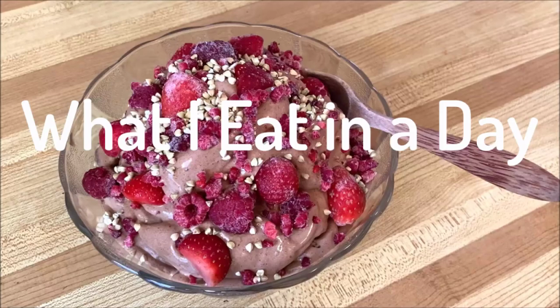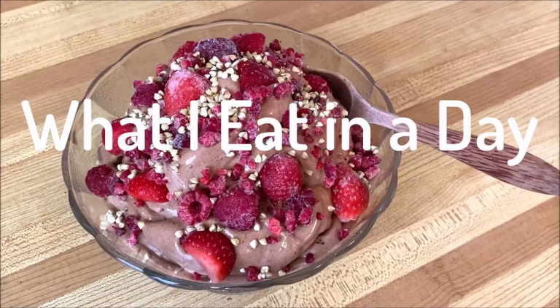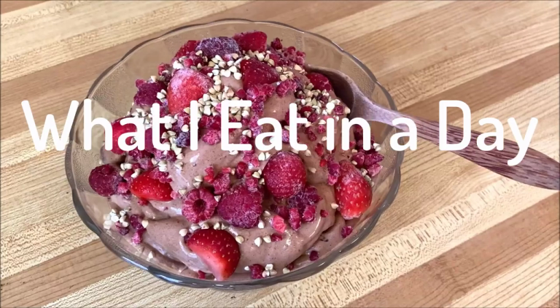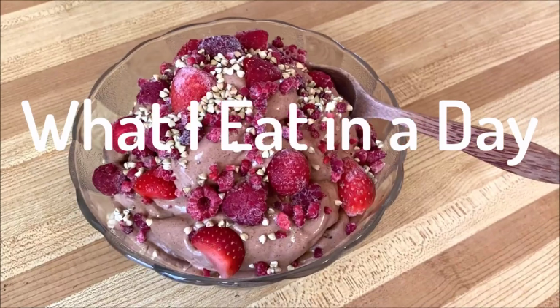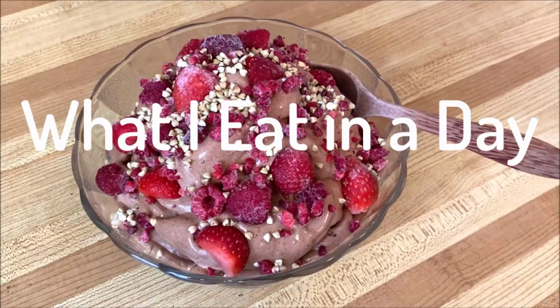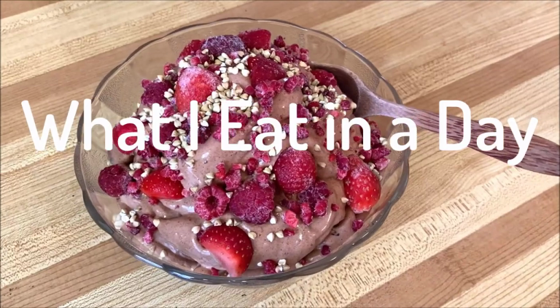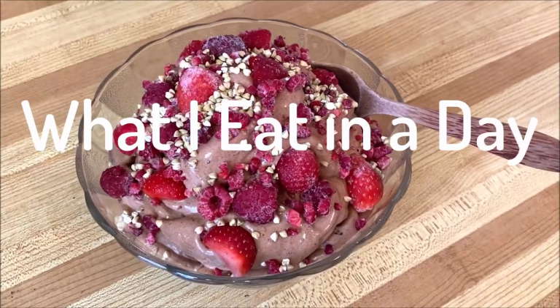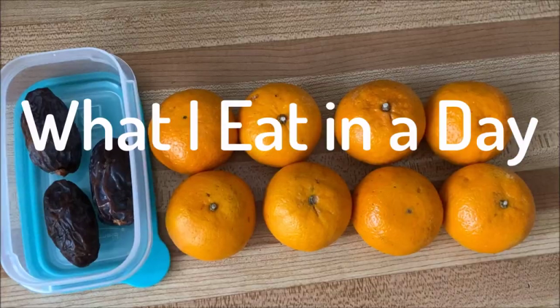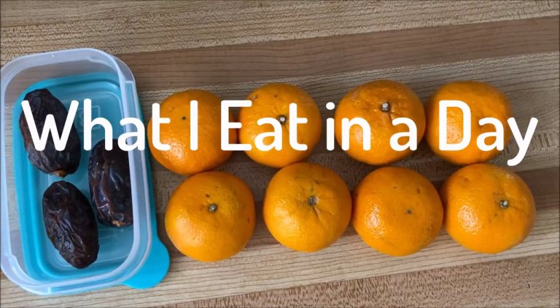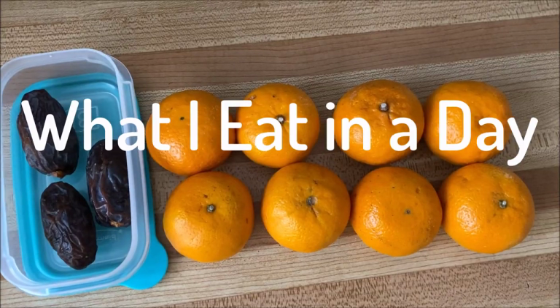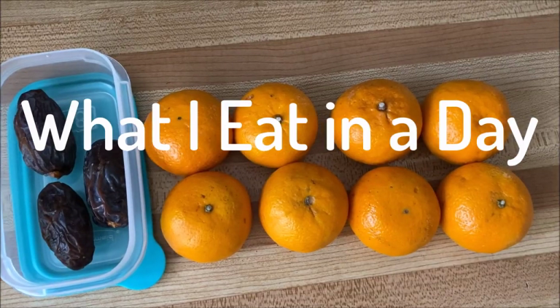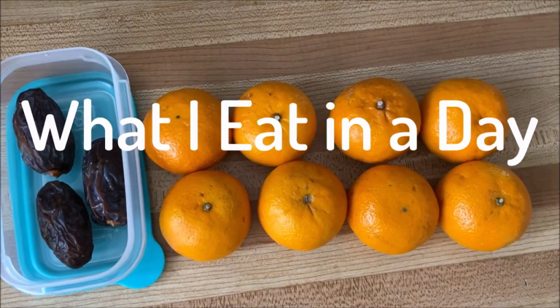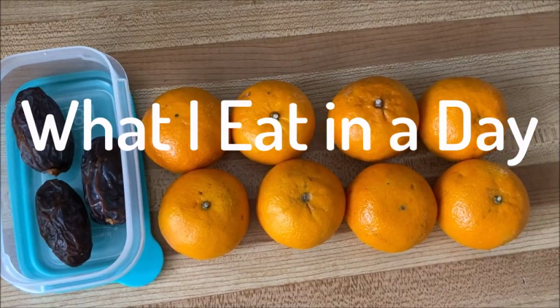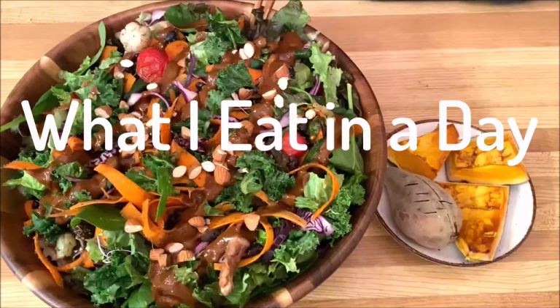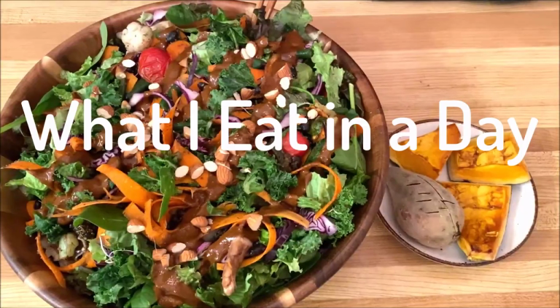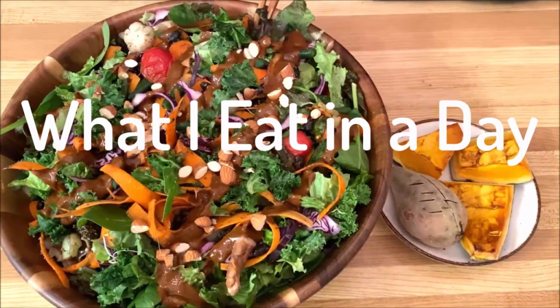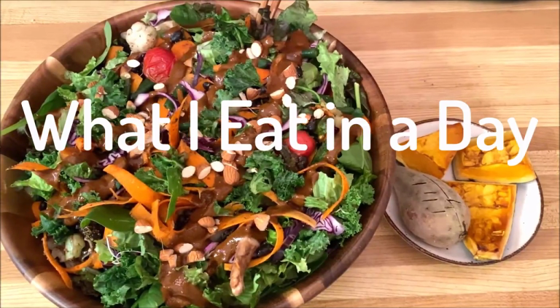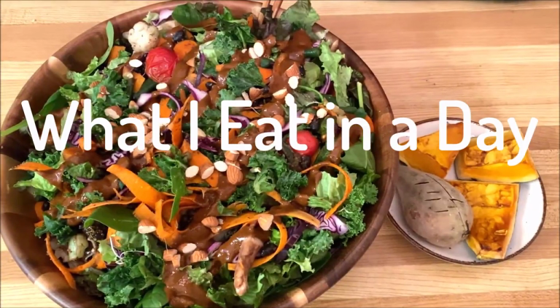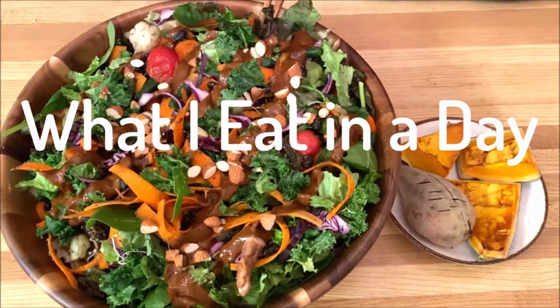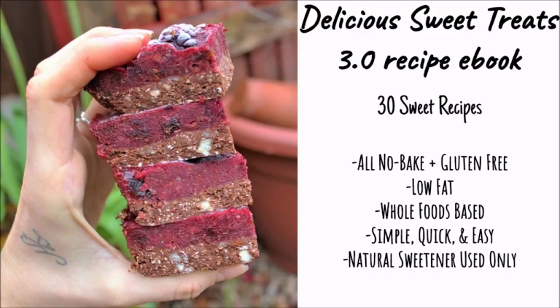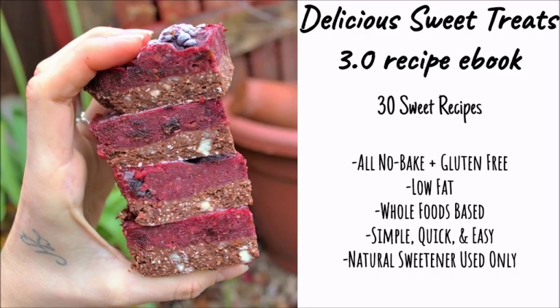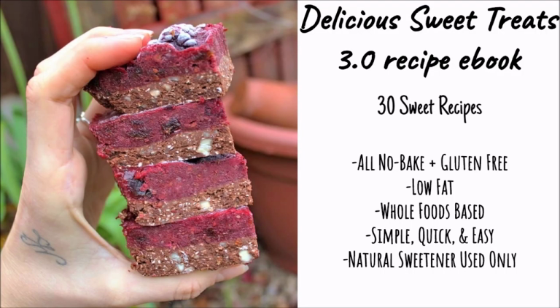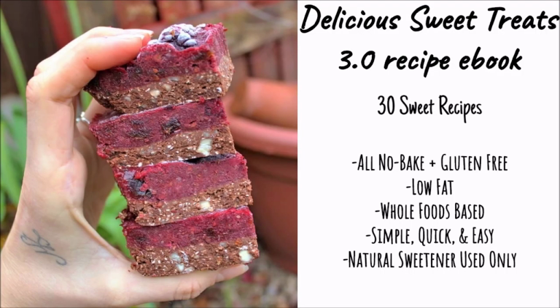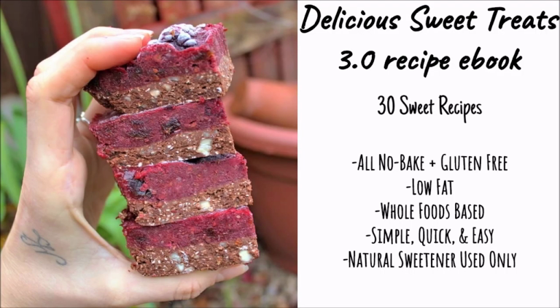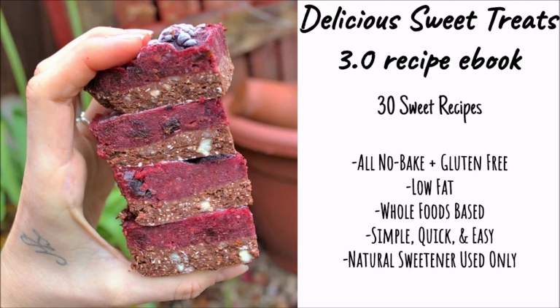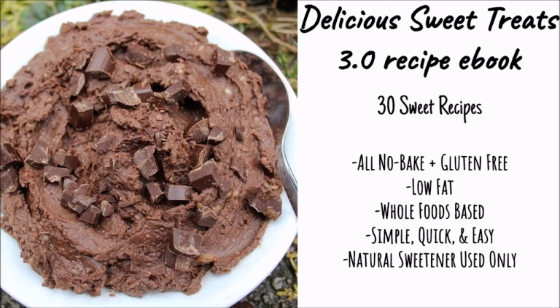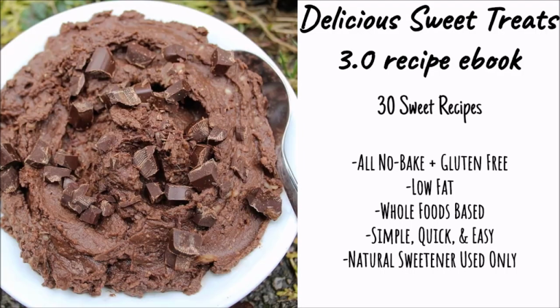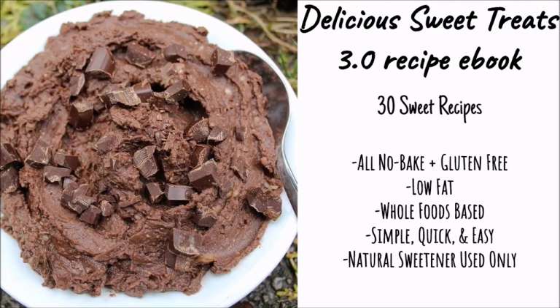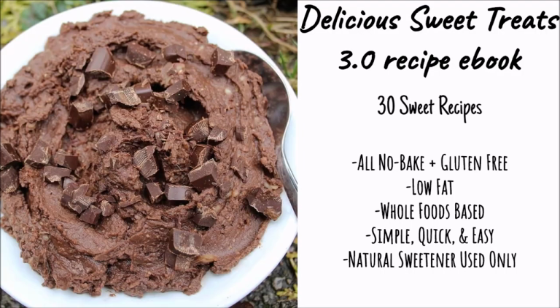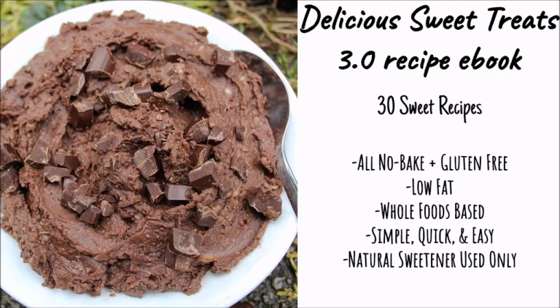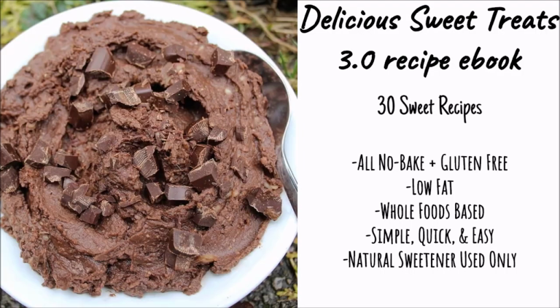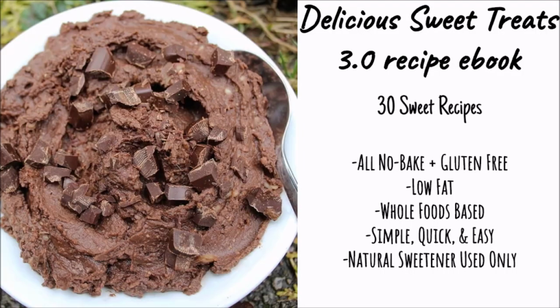Hi everyone, welcome back to another what I ate in a day video. I'm going to show you everything I ate in one day.